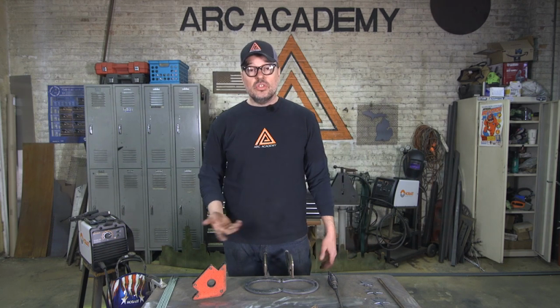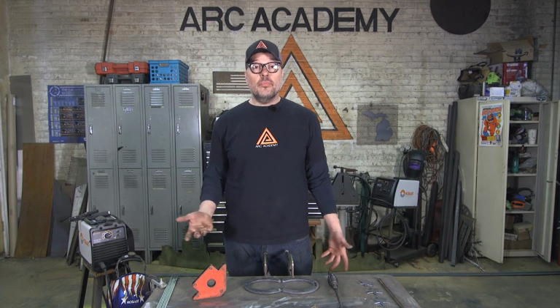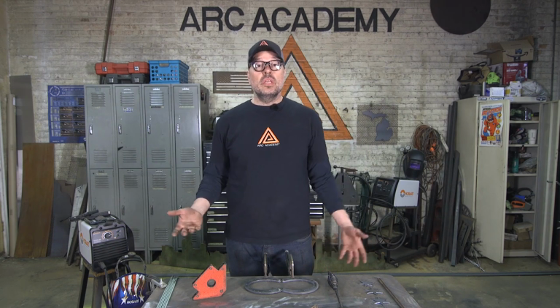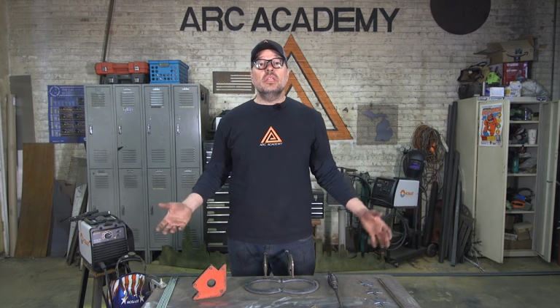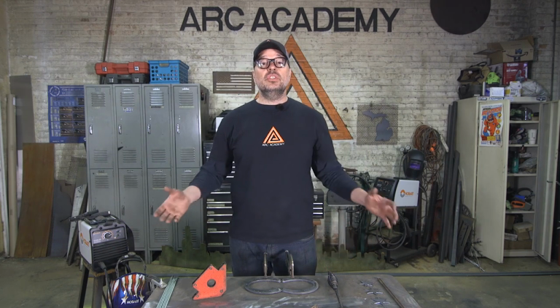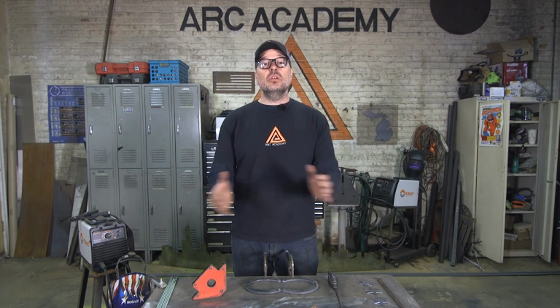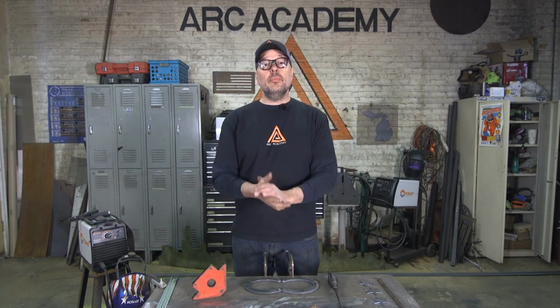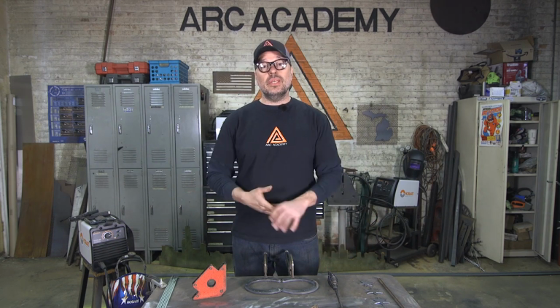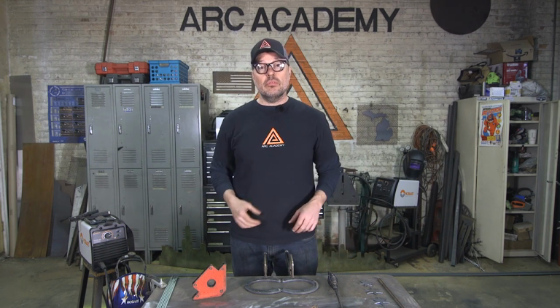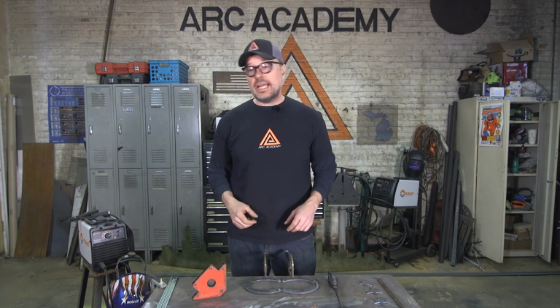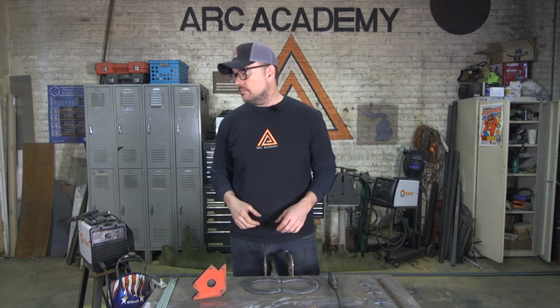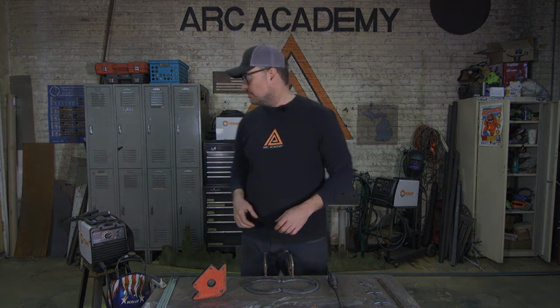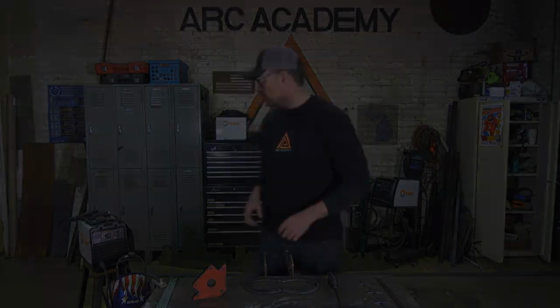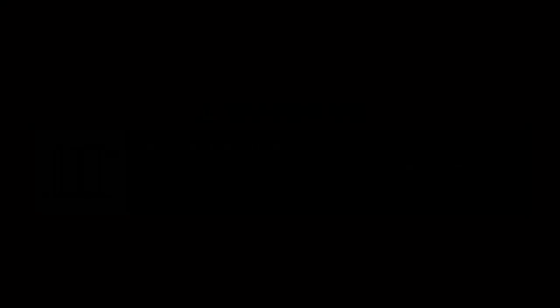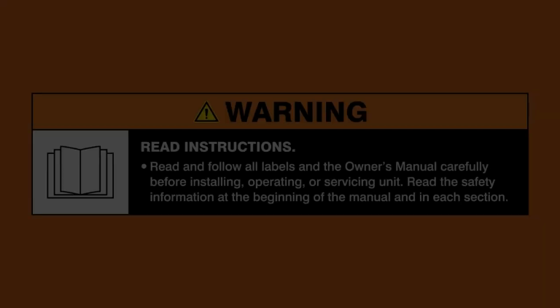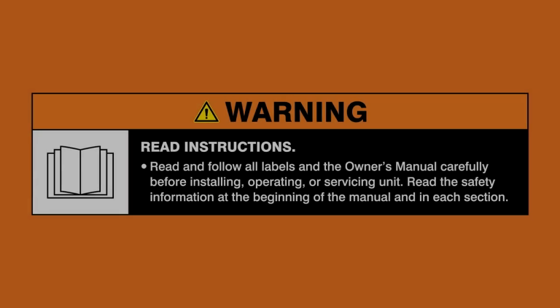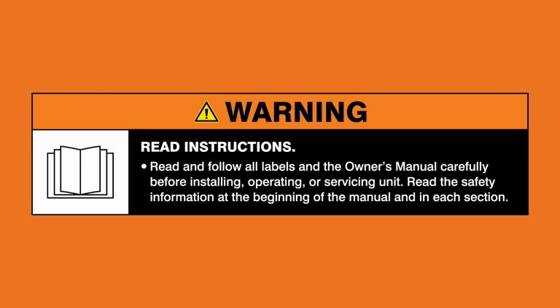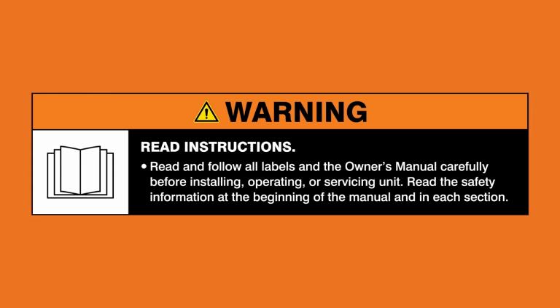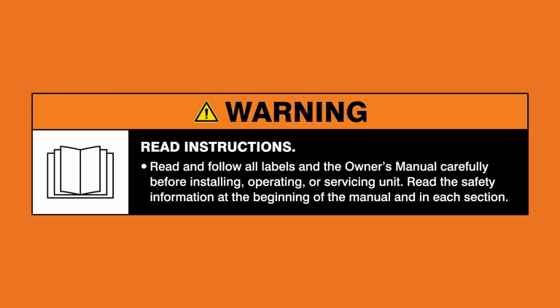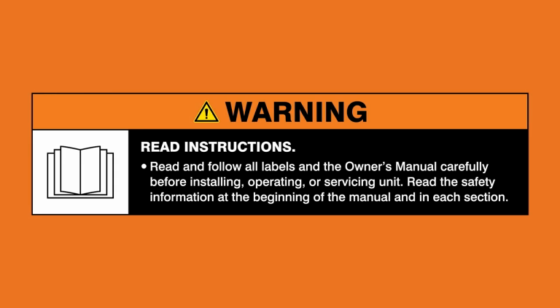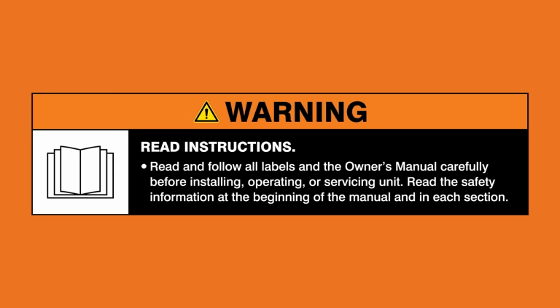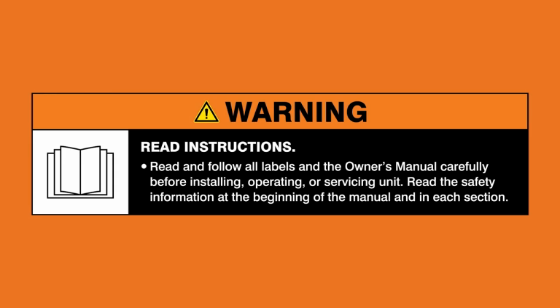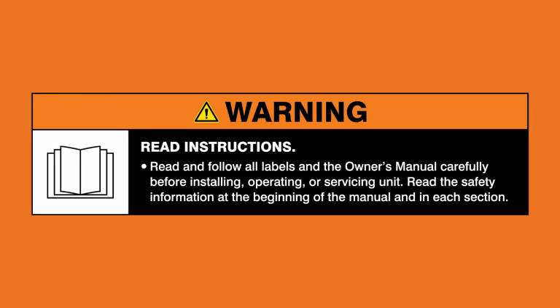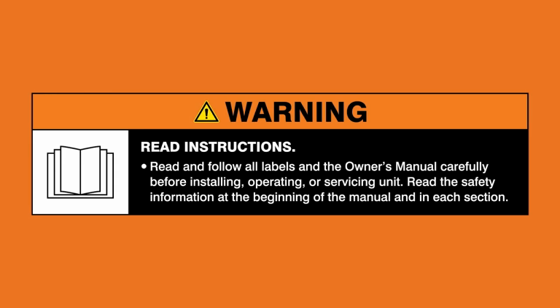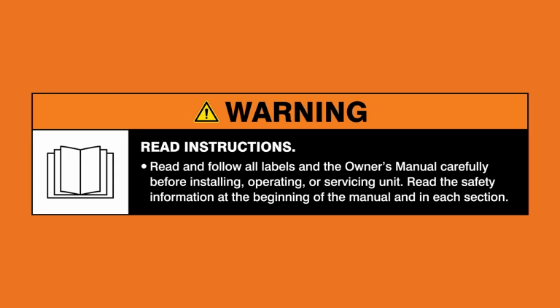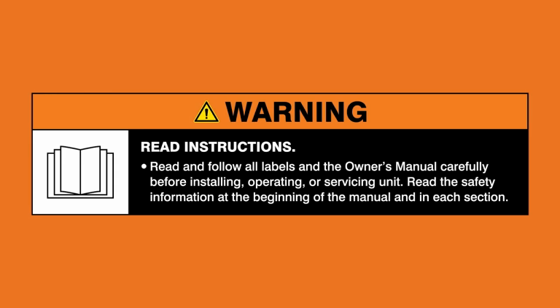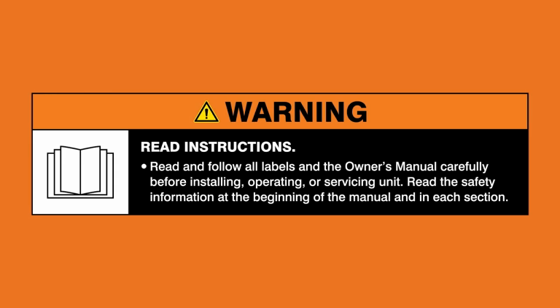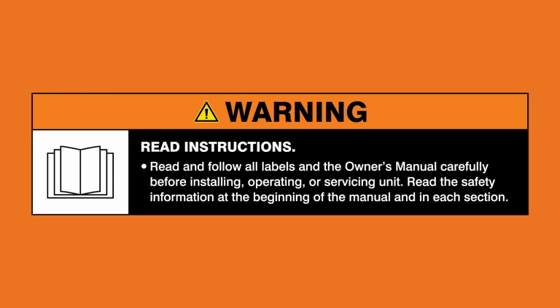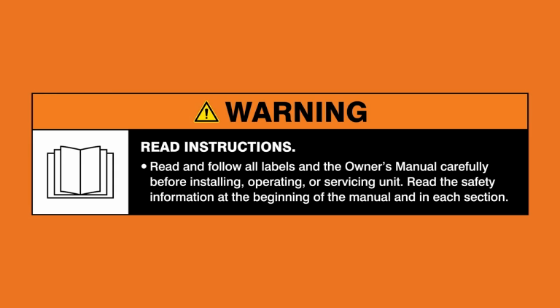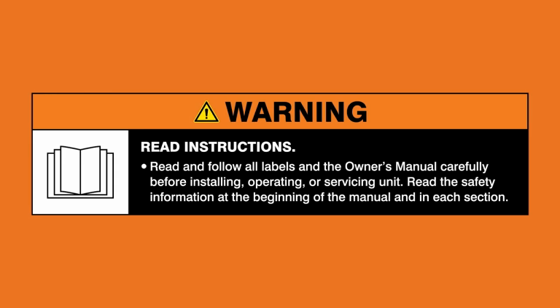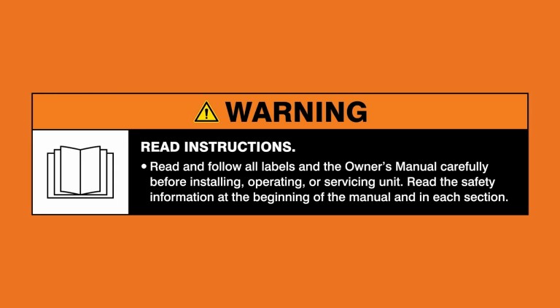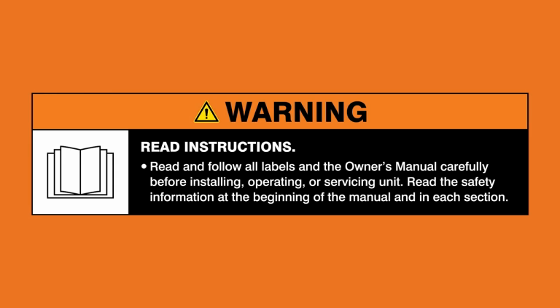So let's gear up and get rocking. Warning: read and follow all labels and the owner's manual.